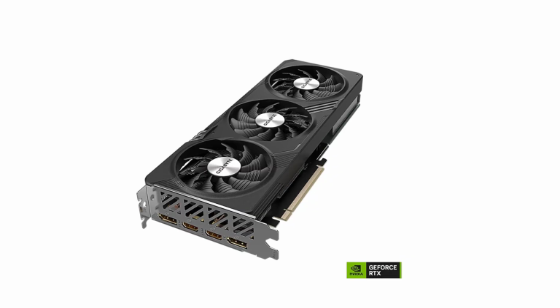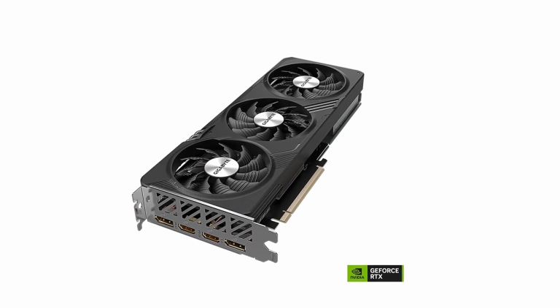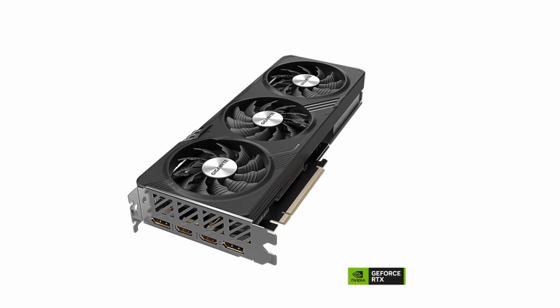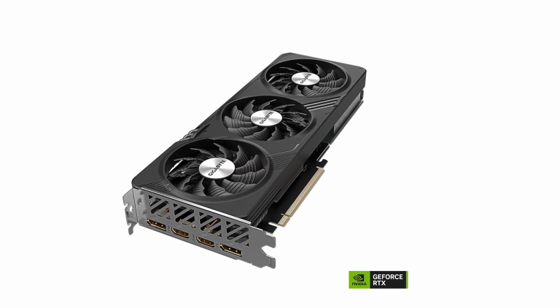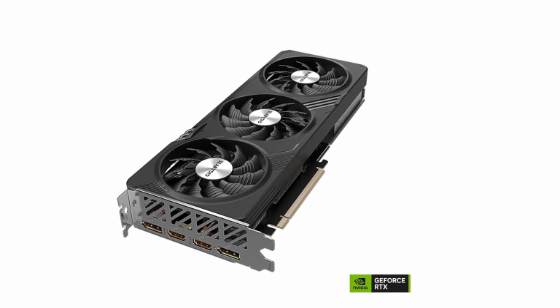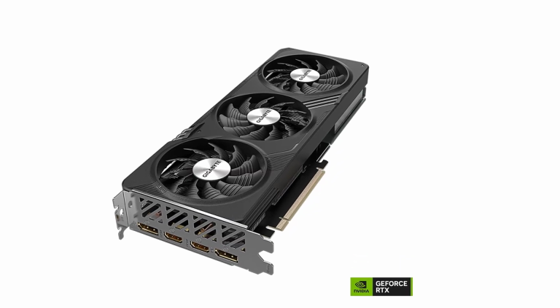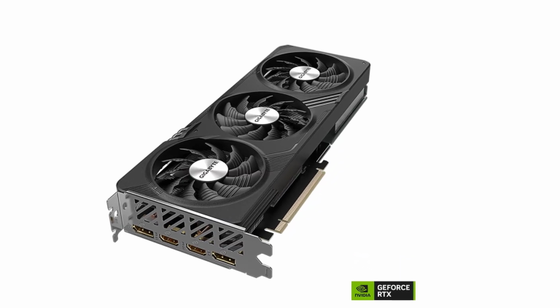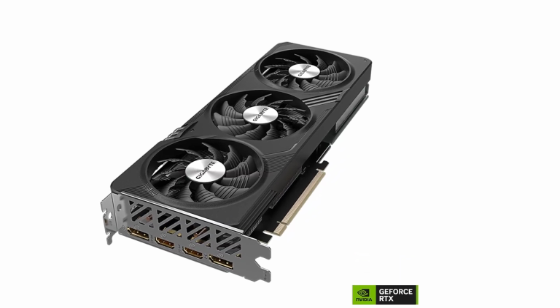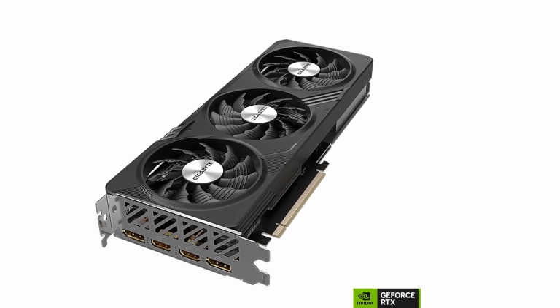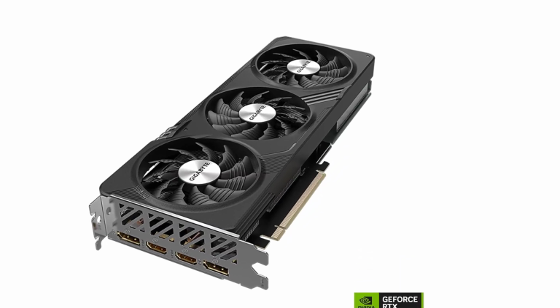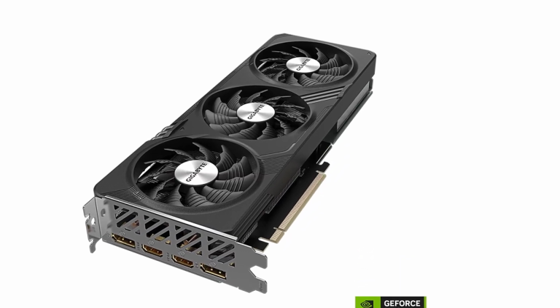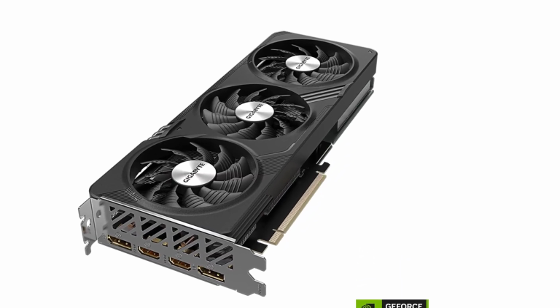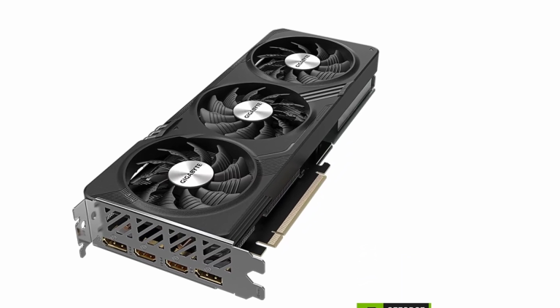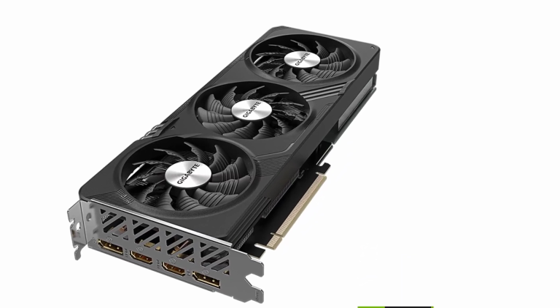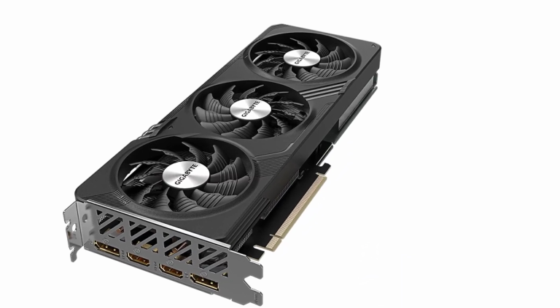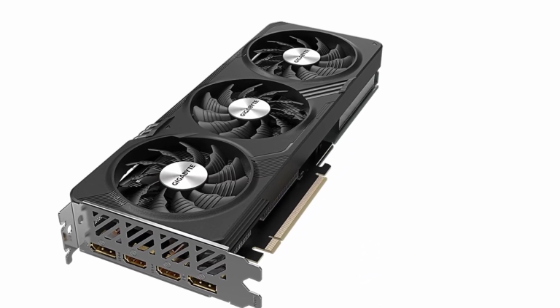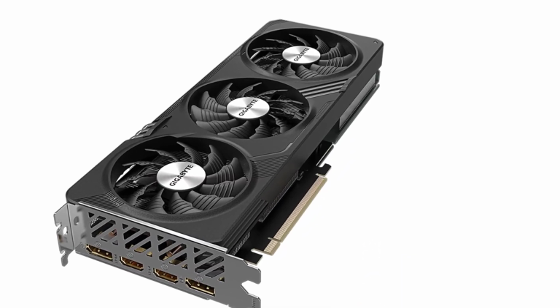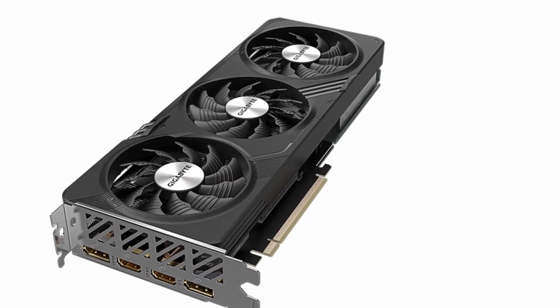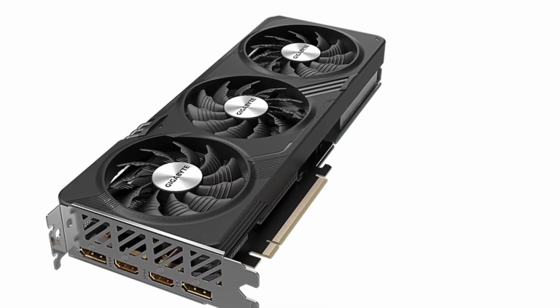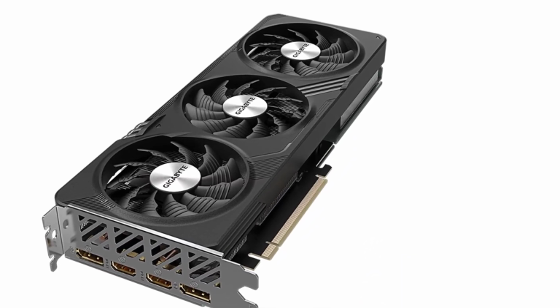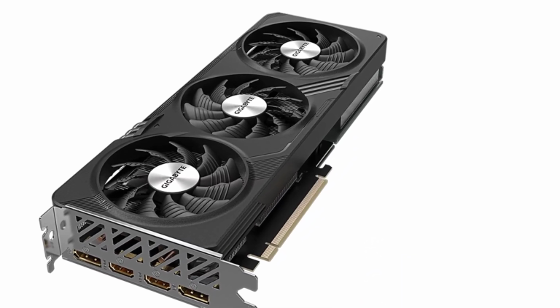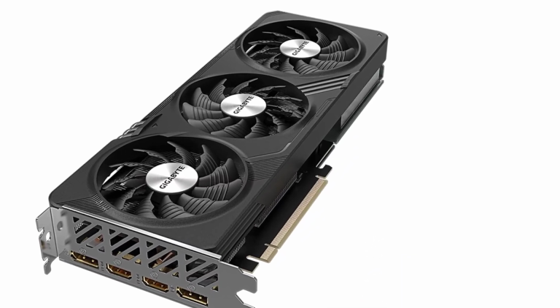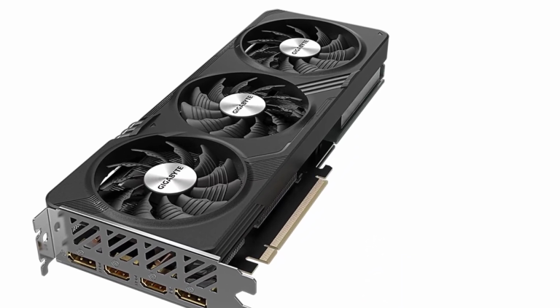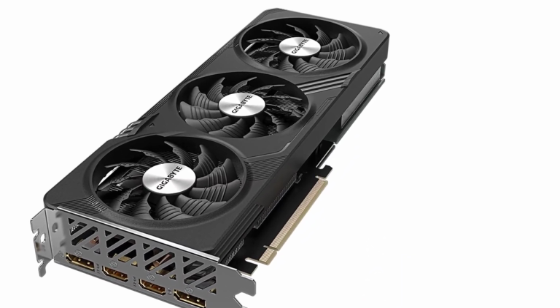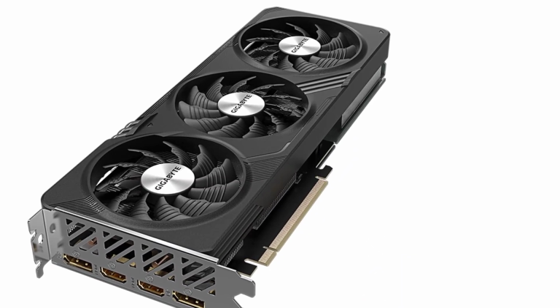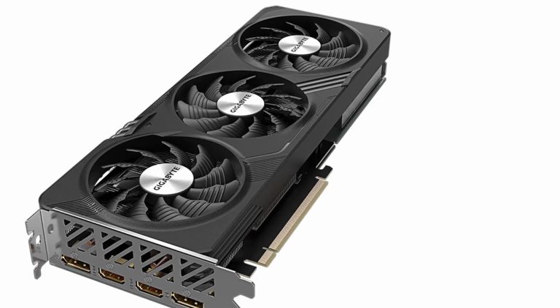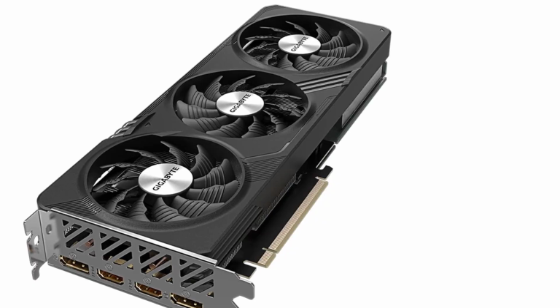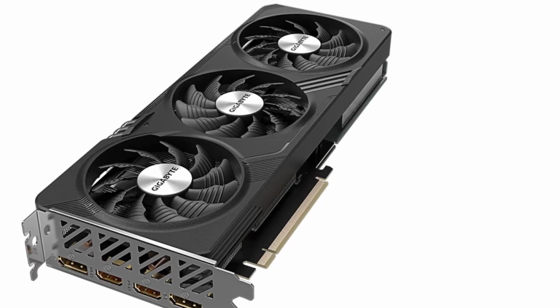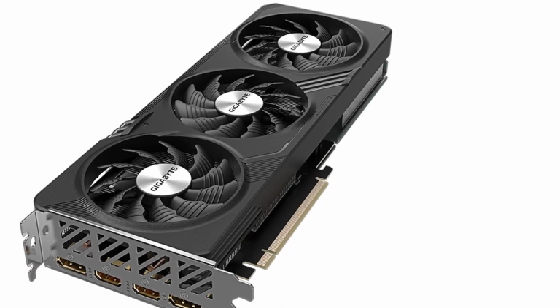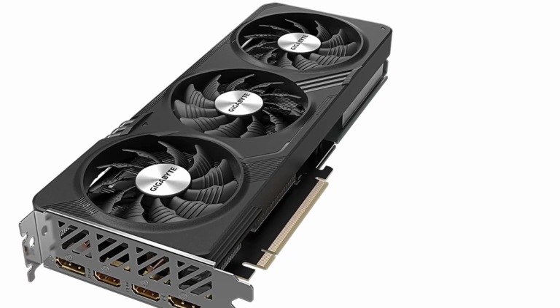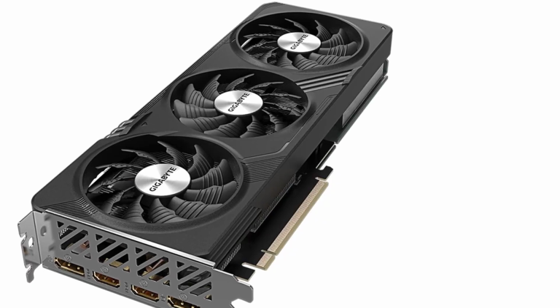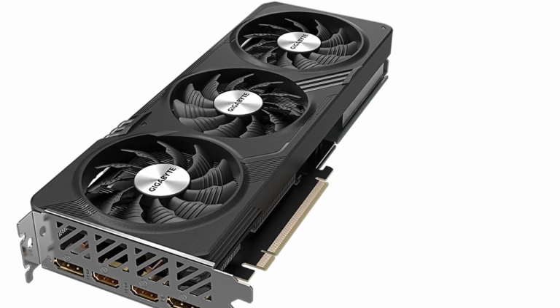The RTX 4060 Gaming OC 8G is truly ahead of its time, perfect for future-forward gaming setups.